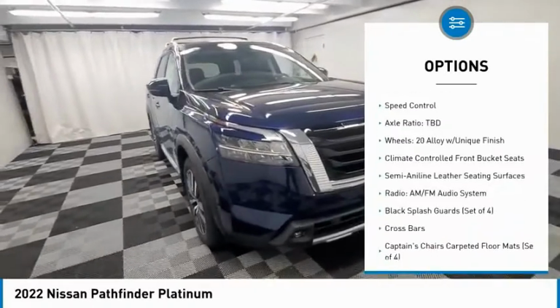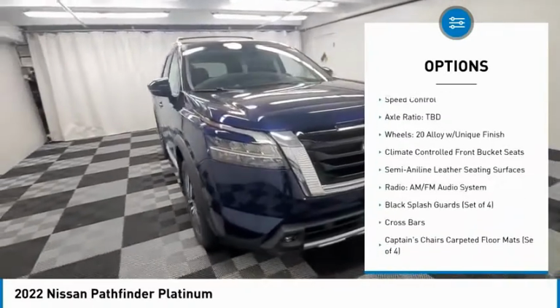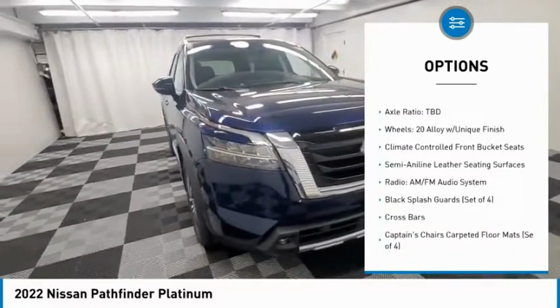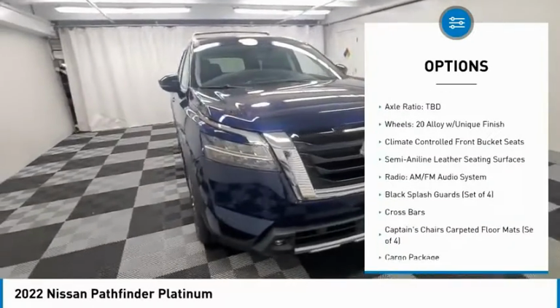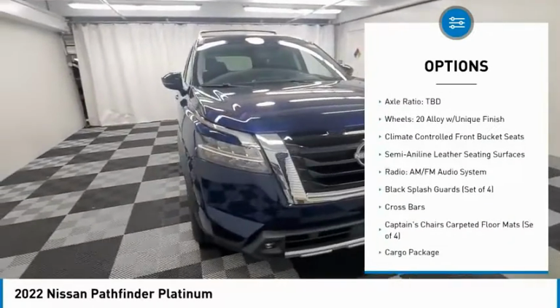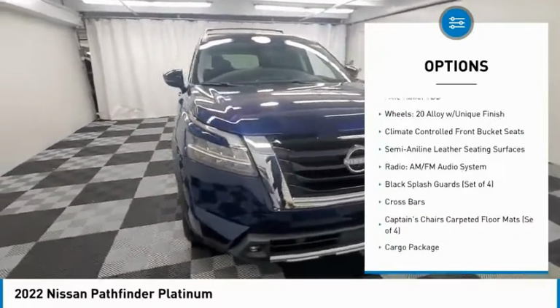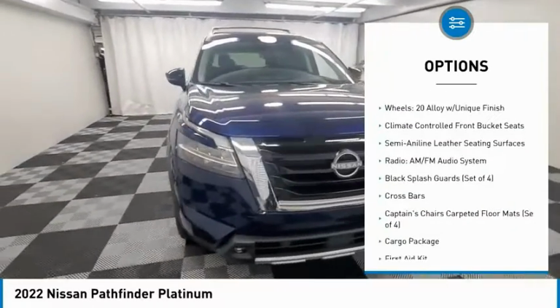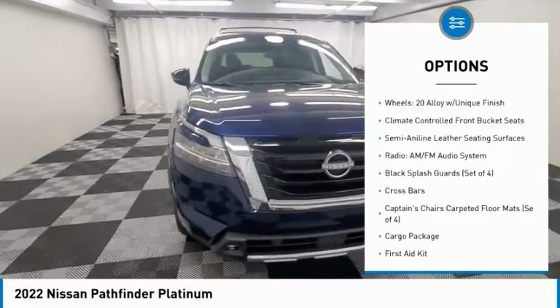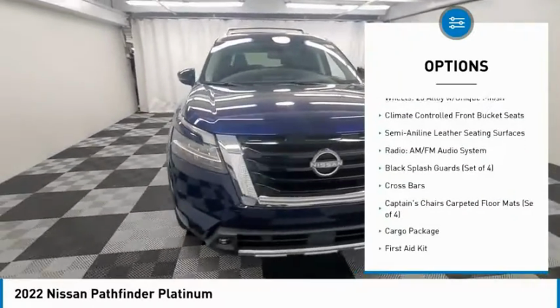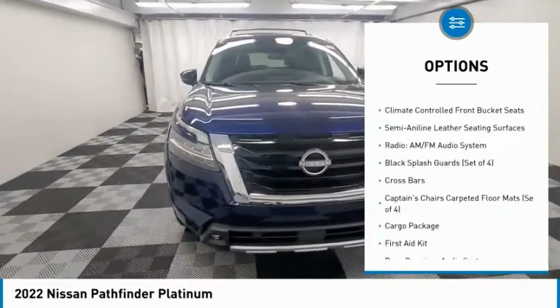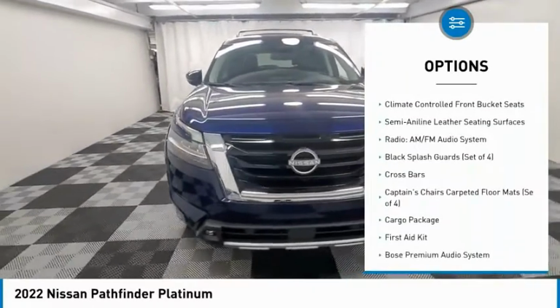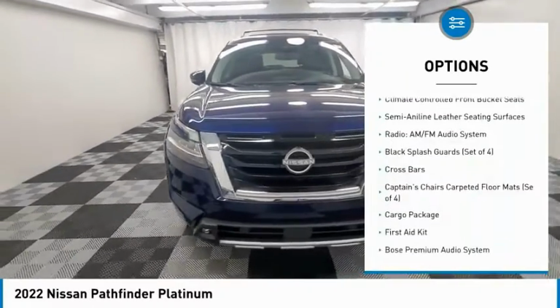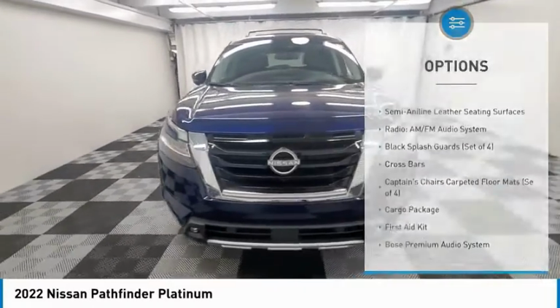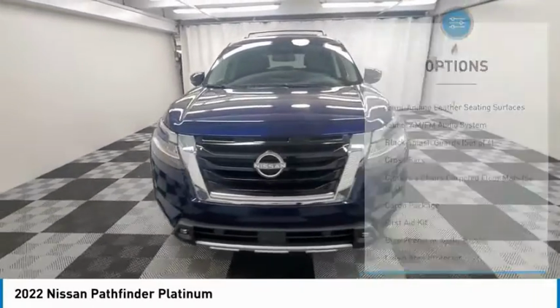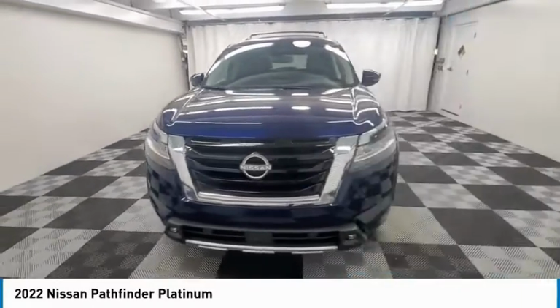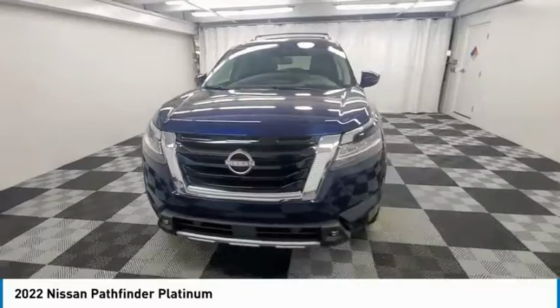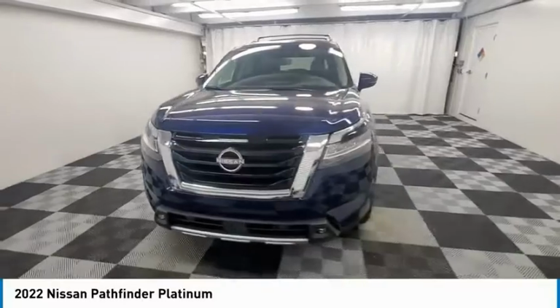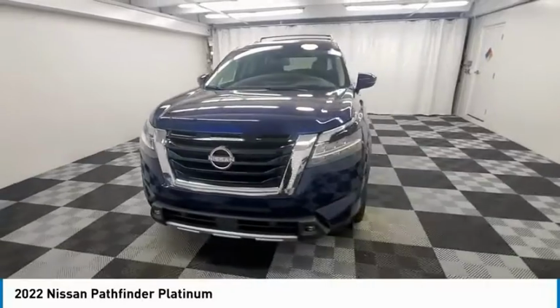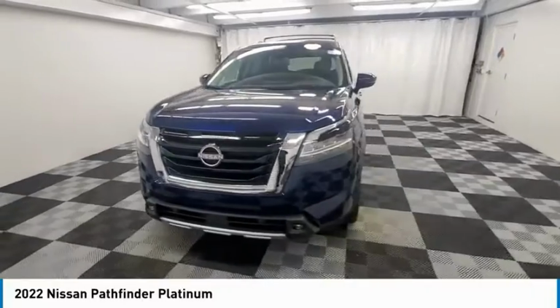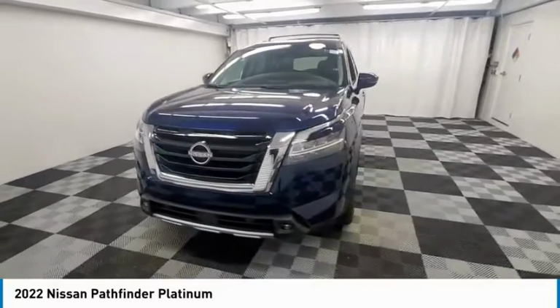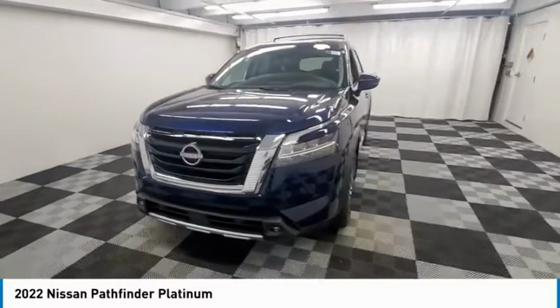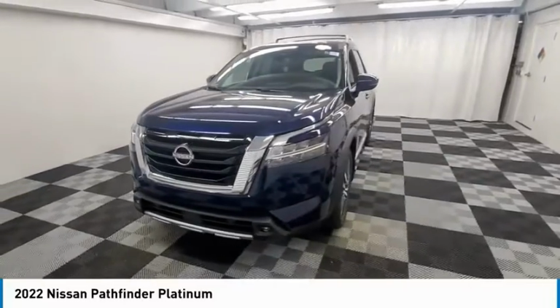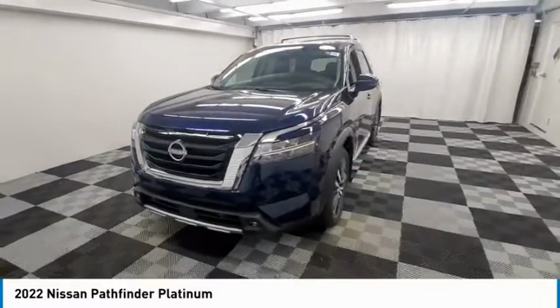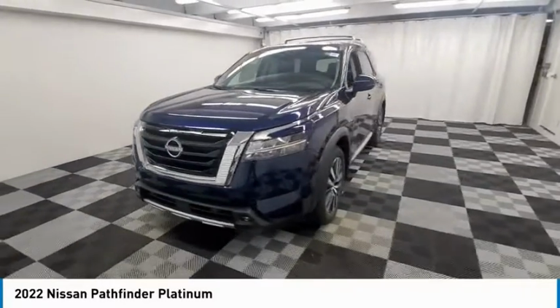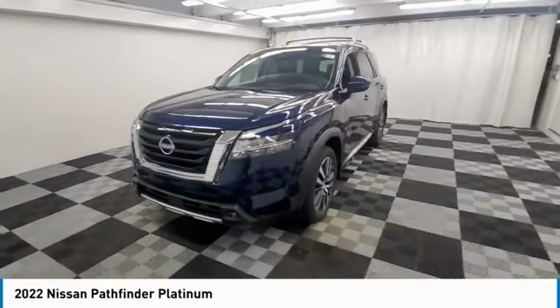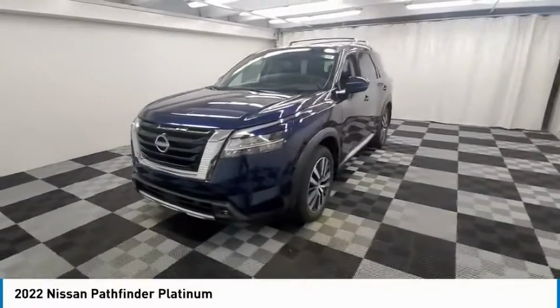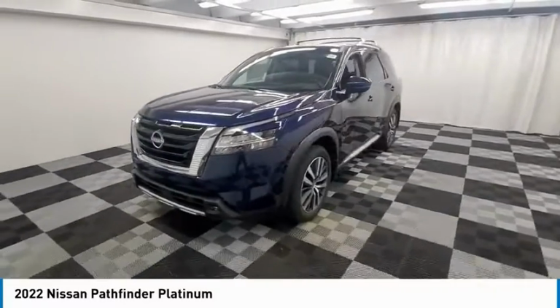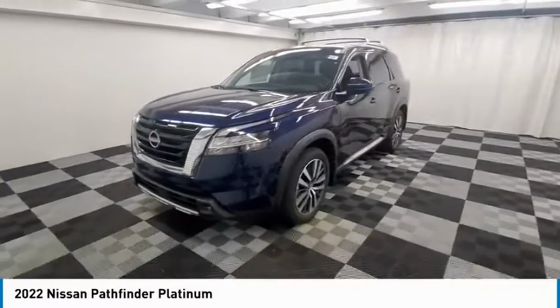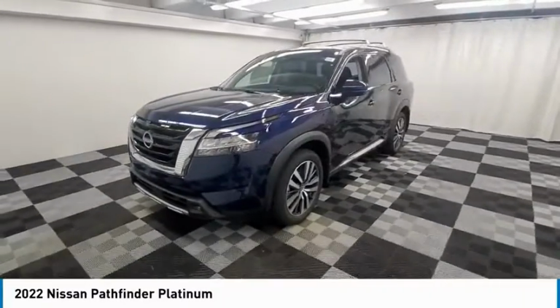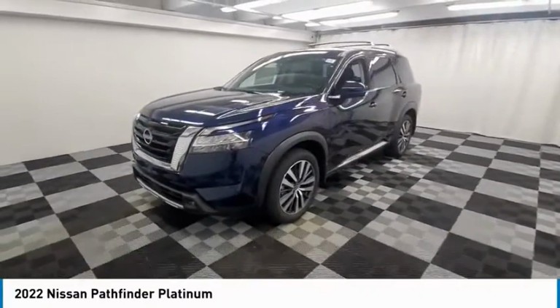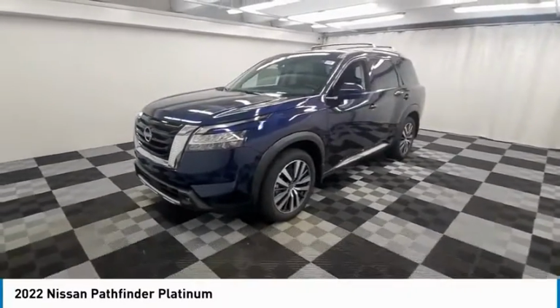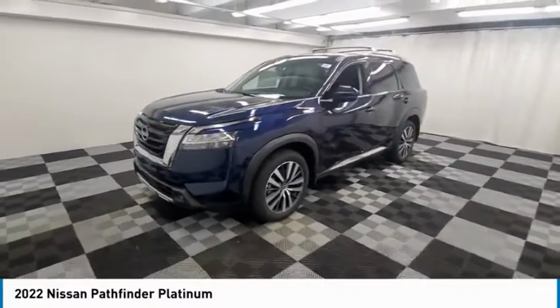Remote keyless entry, fog lights, rain-sensing wipers, four-wheel disc brakes, and speed control.